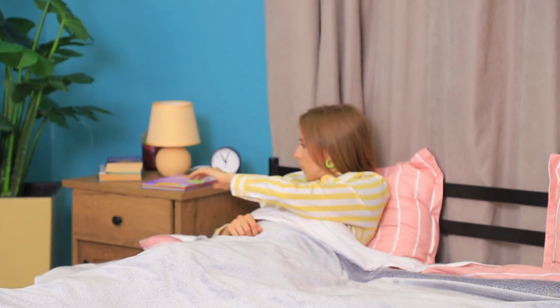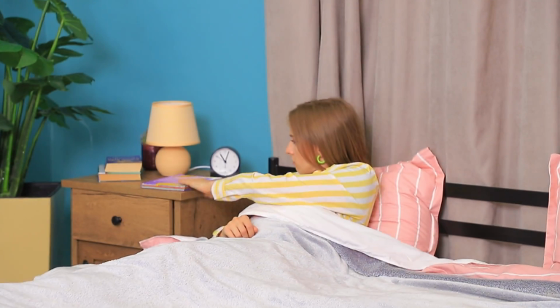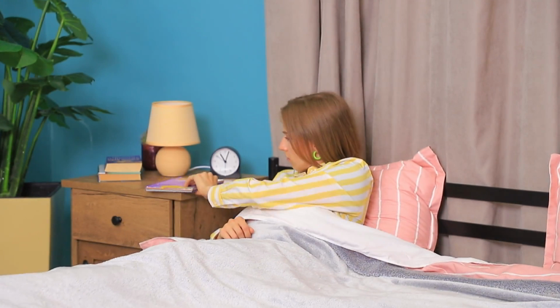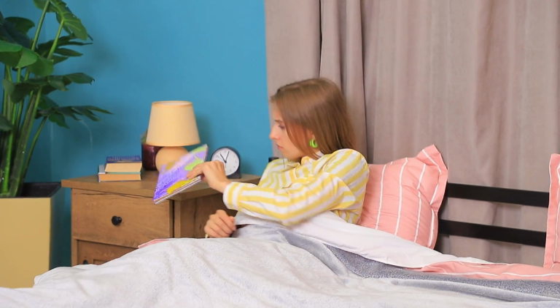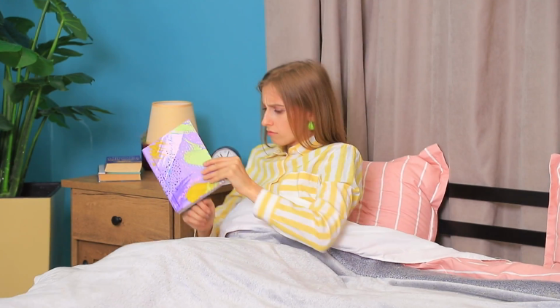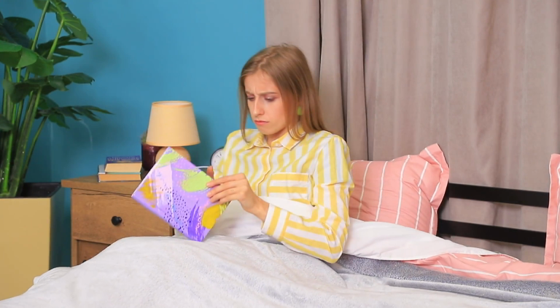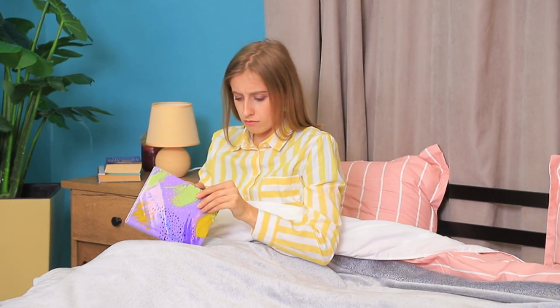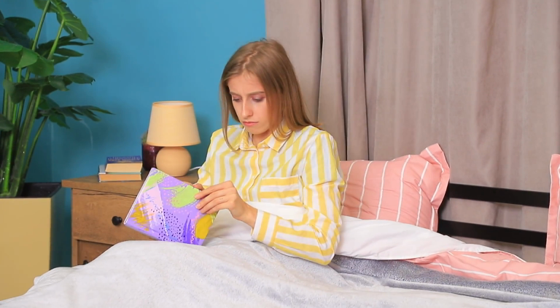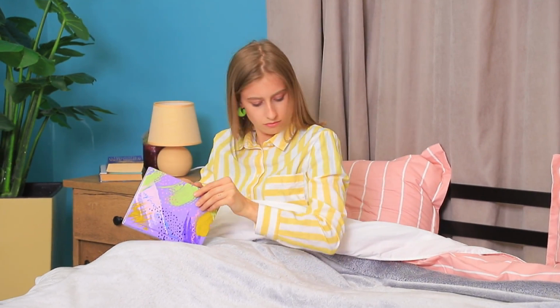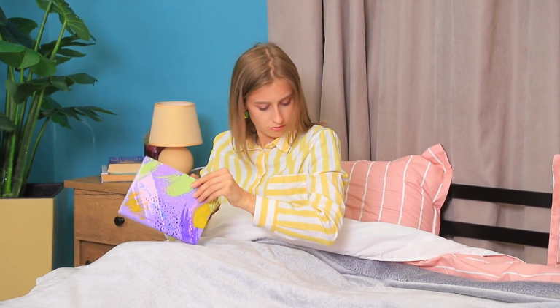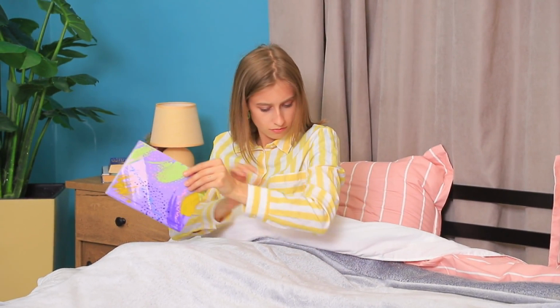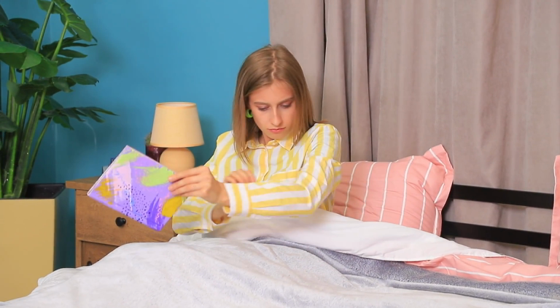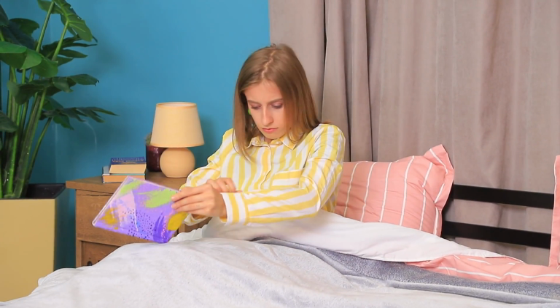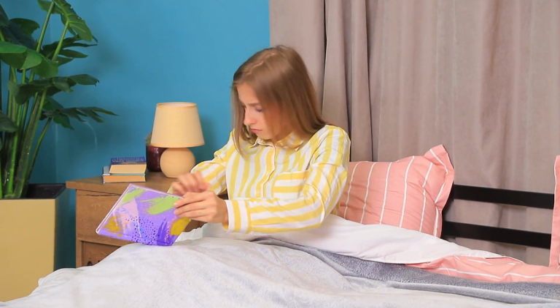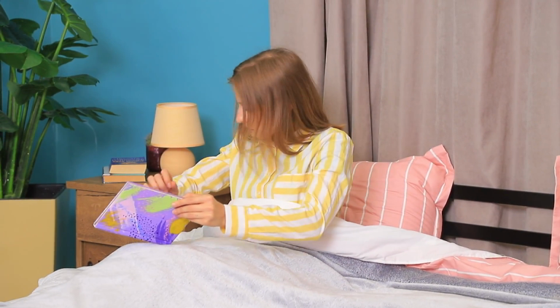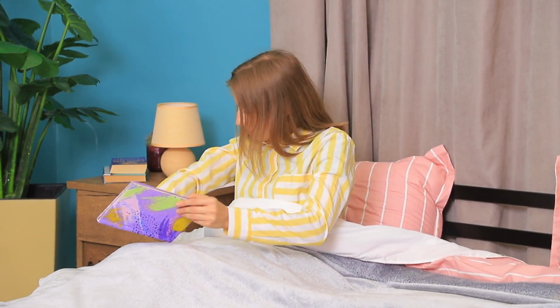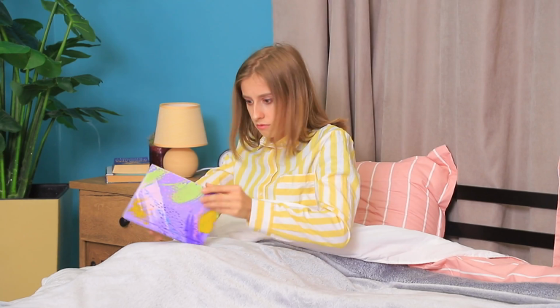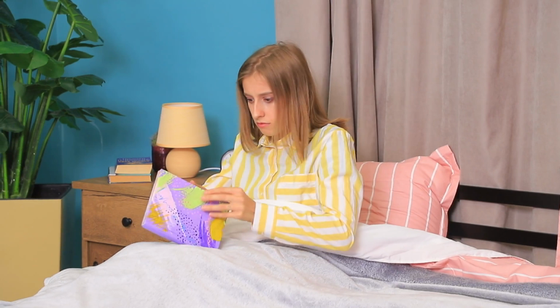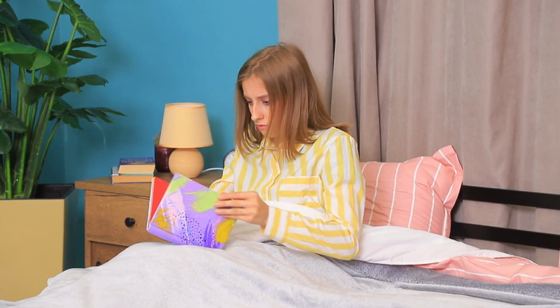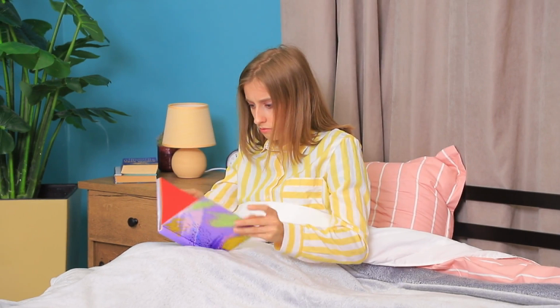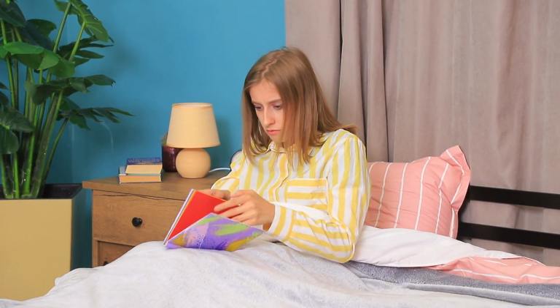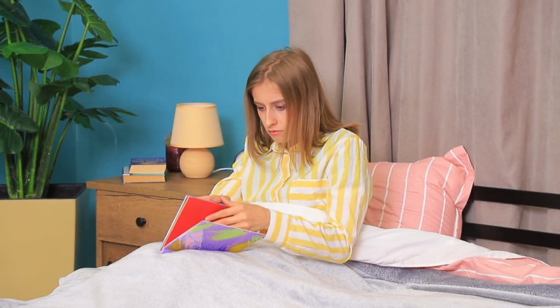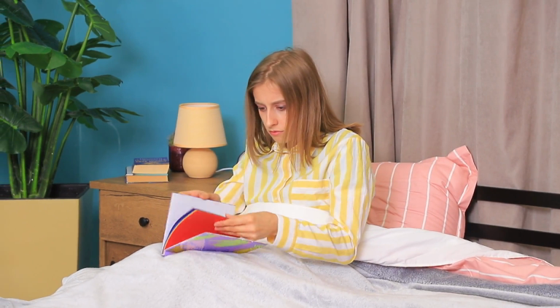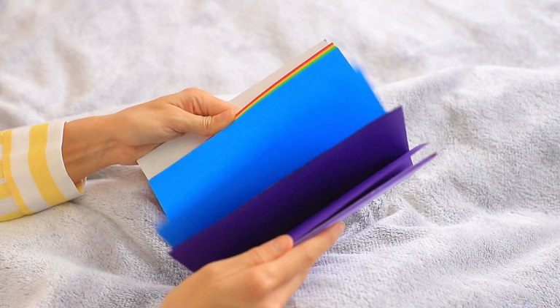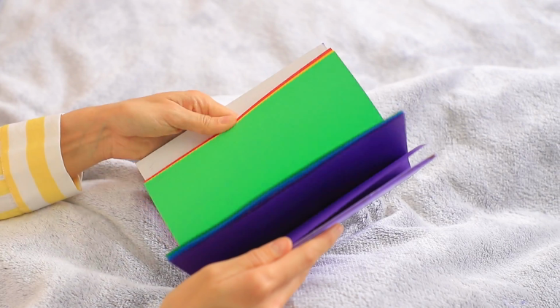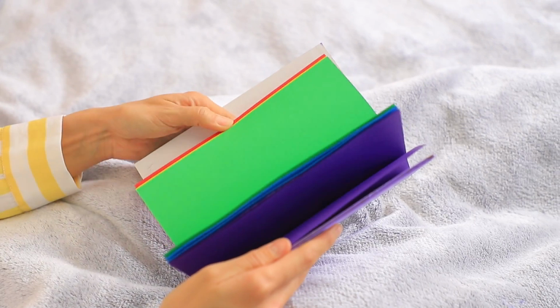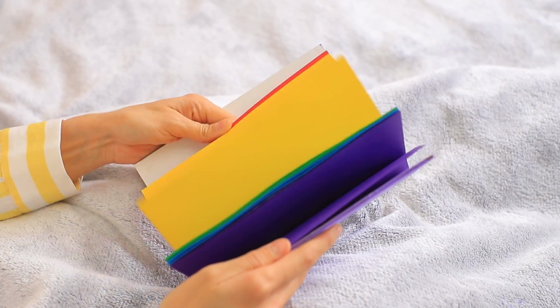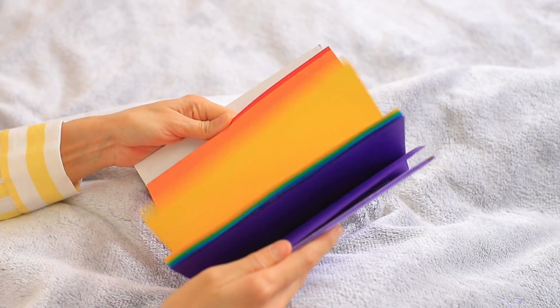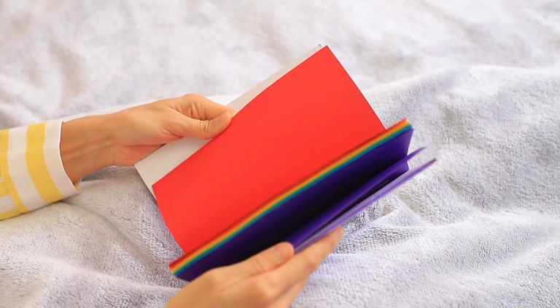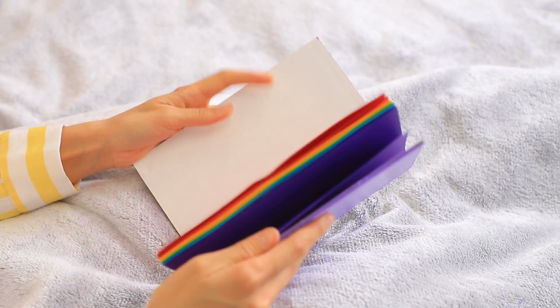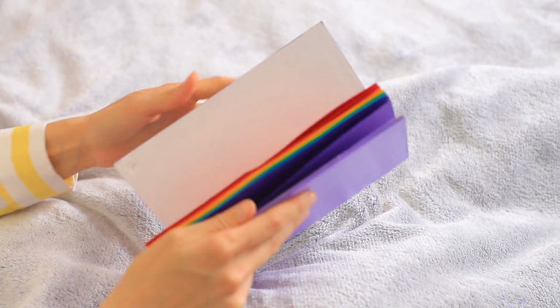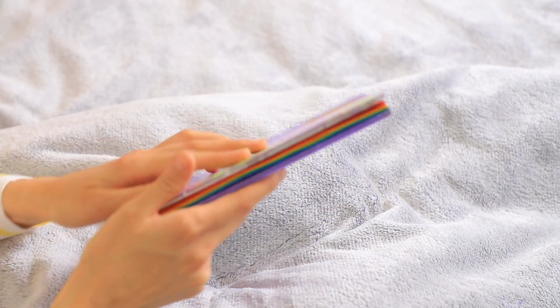So it wasn't just a dream! My life really did get brighter! Just look at my new diary!